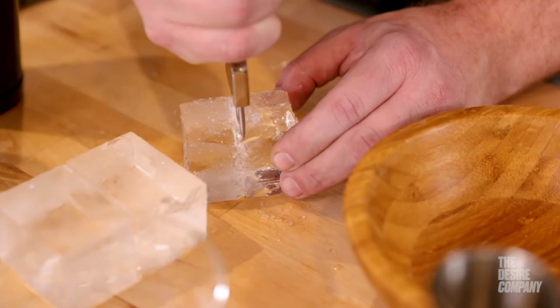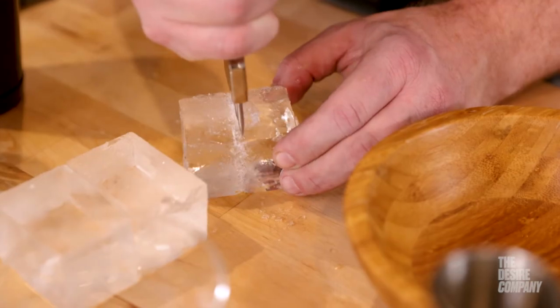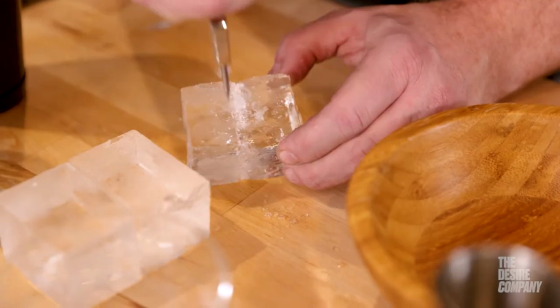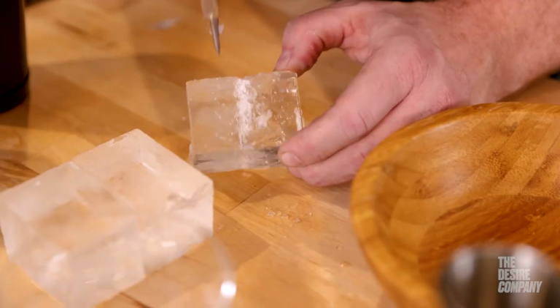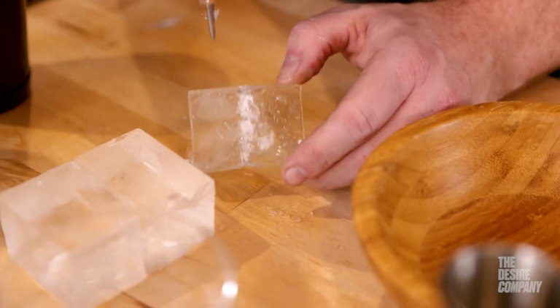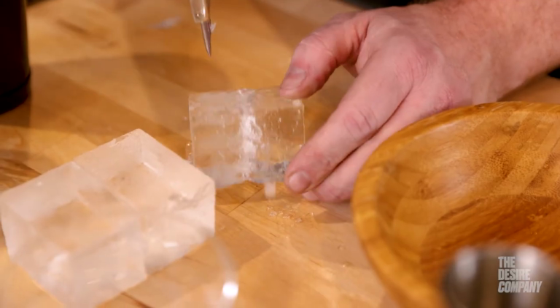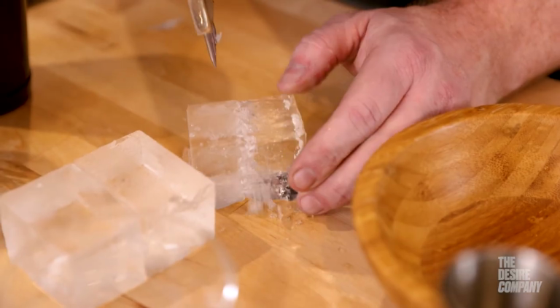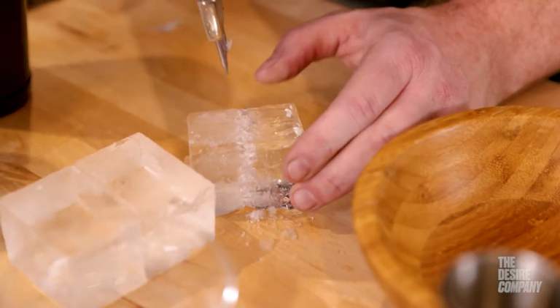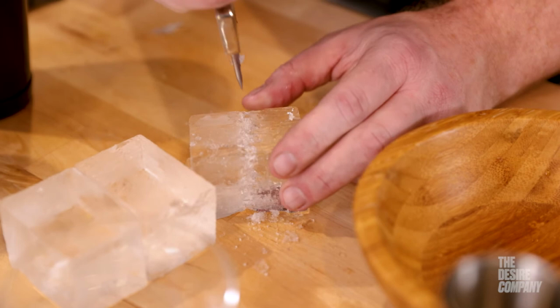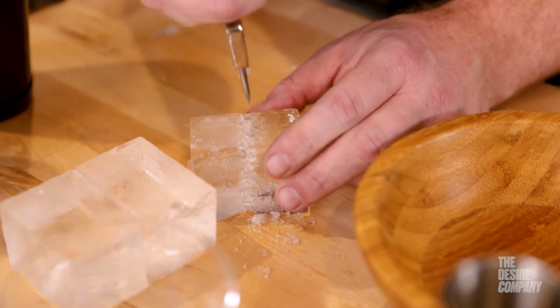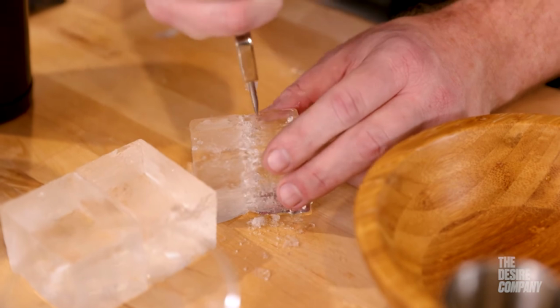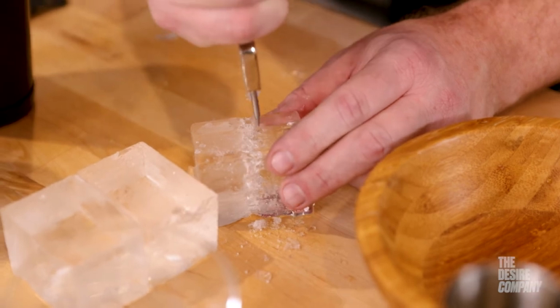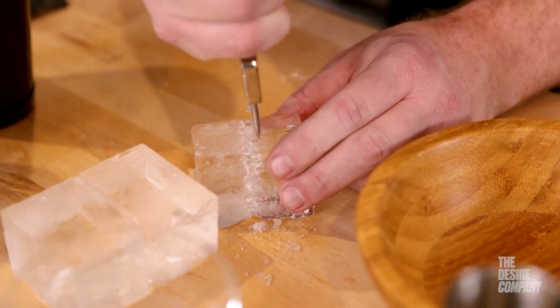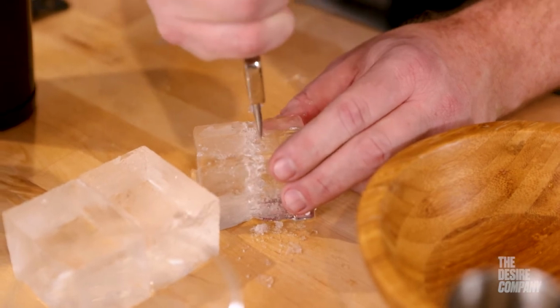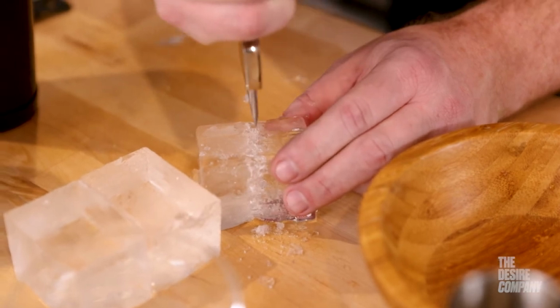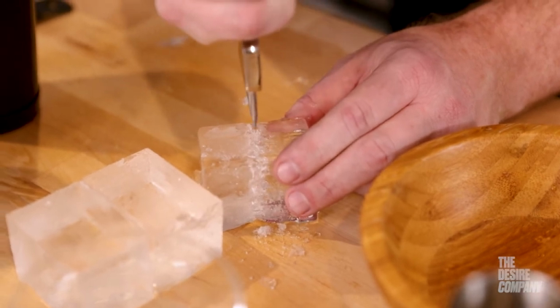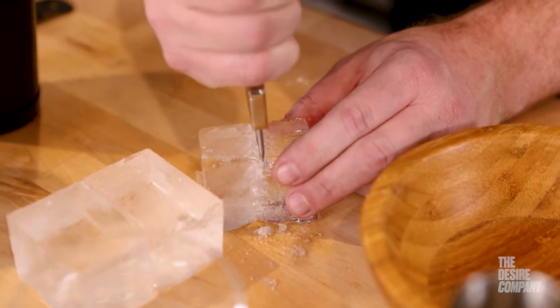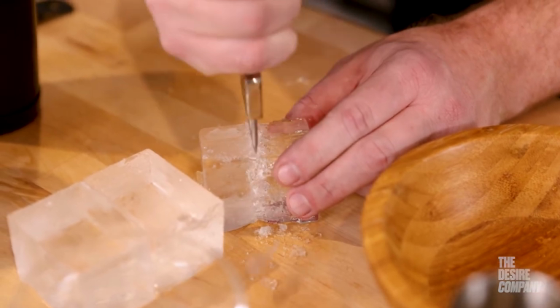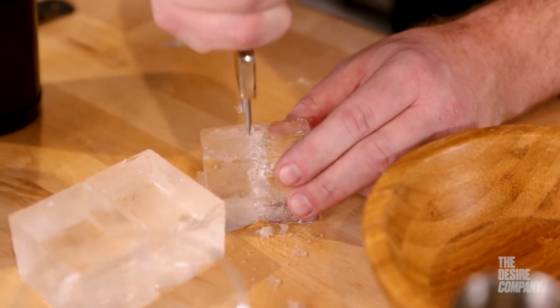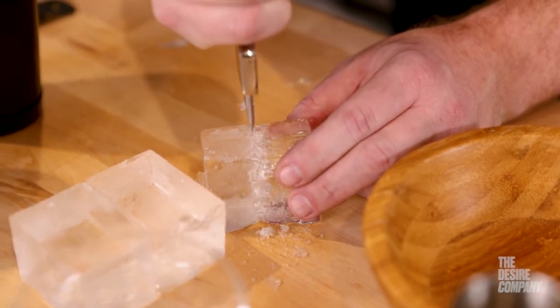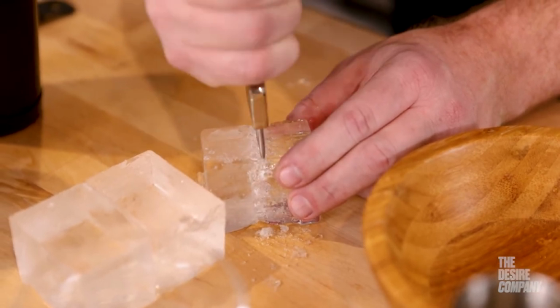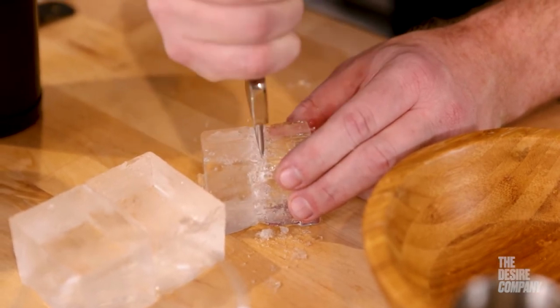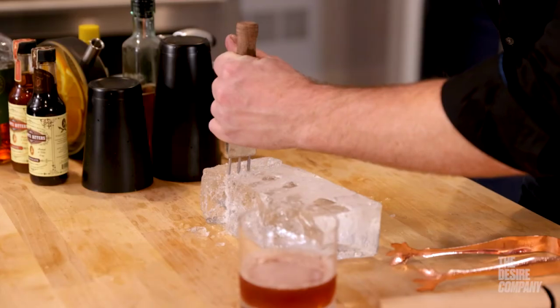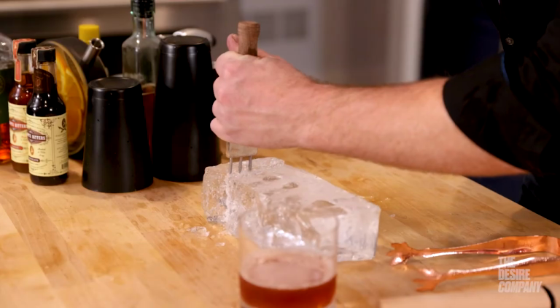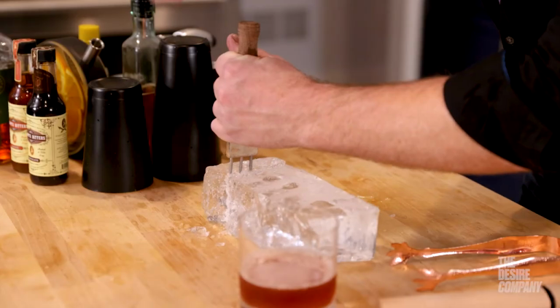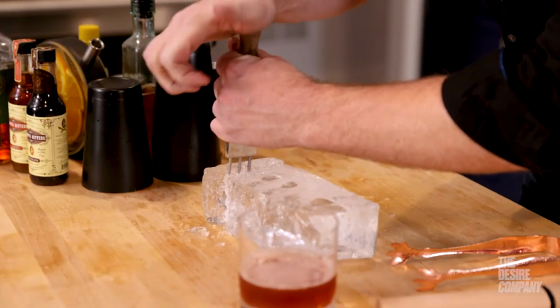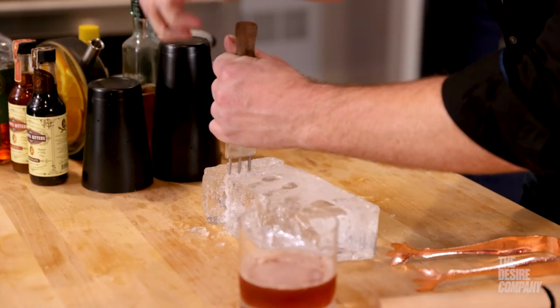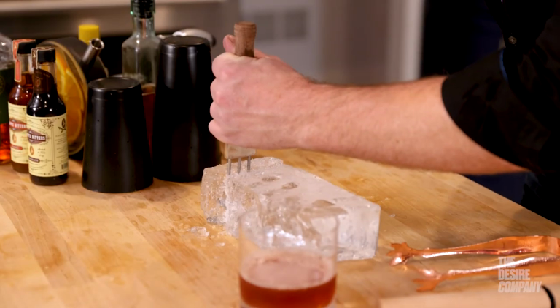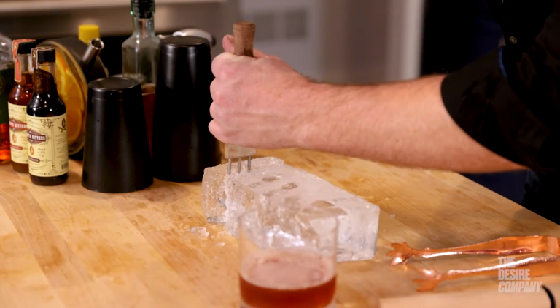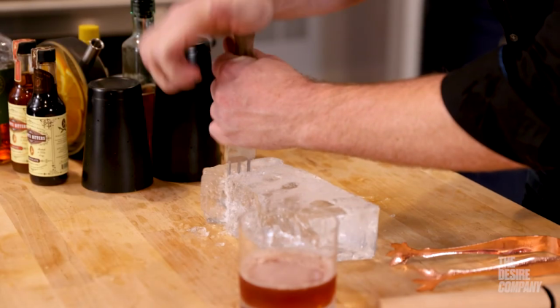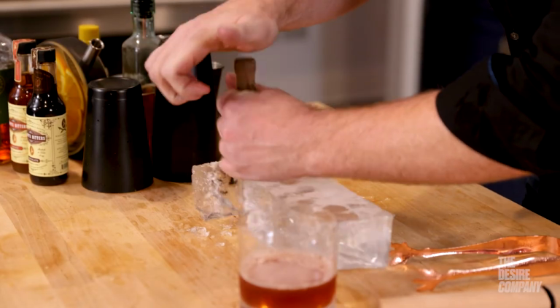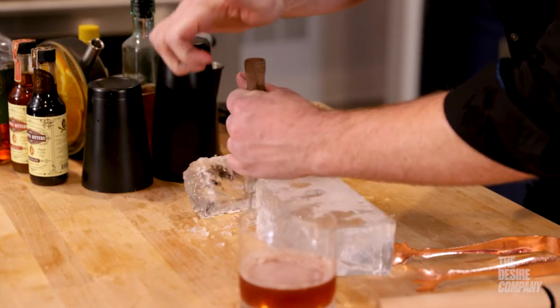You can also hold ice as you shave ice. You can hand chip ice into balls, cubes, spheres.